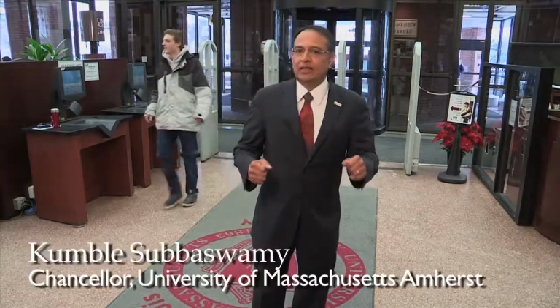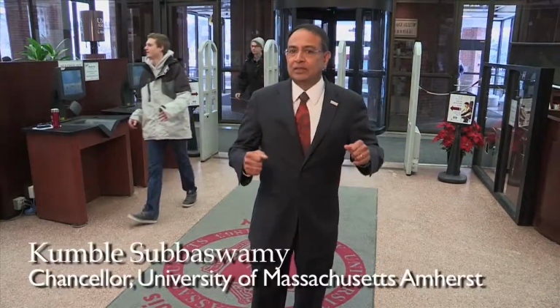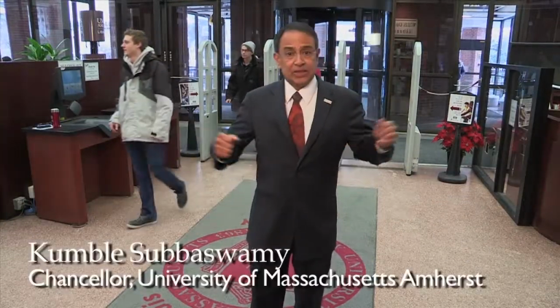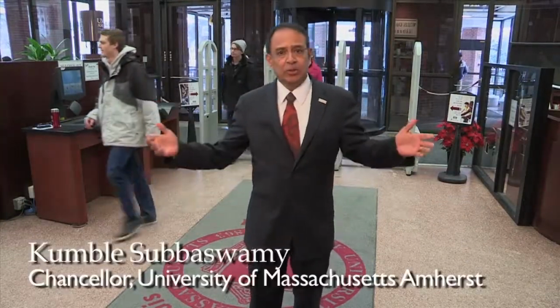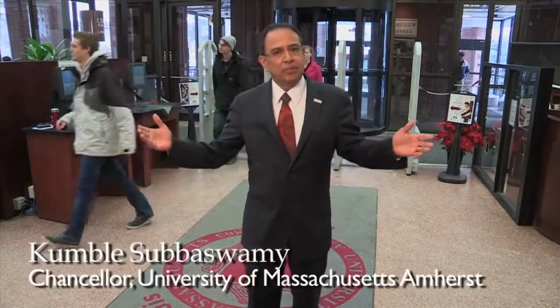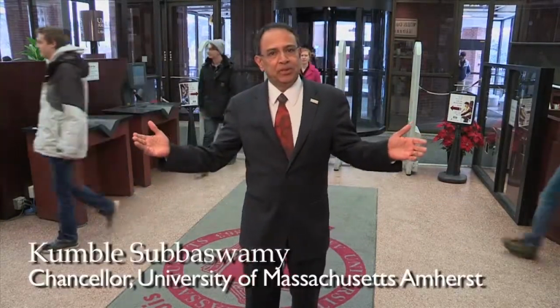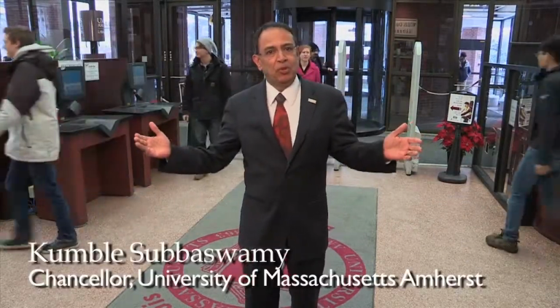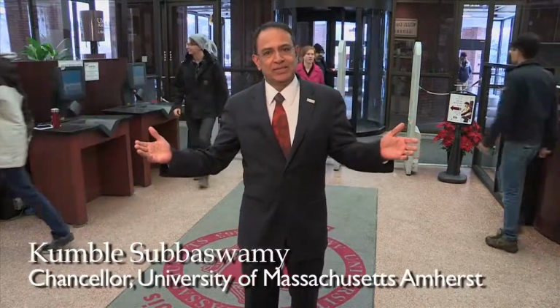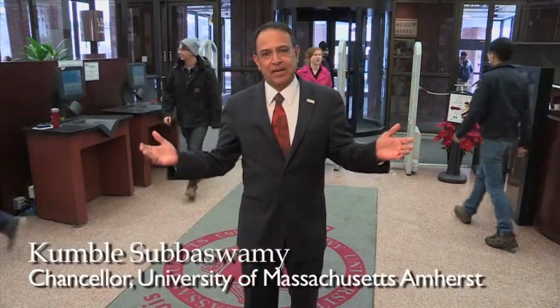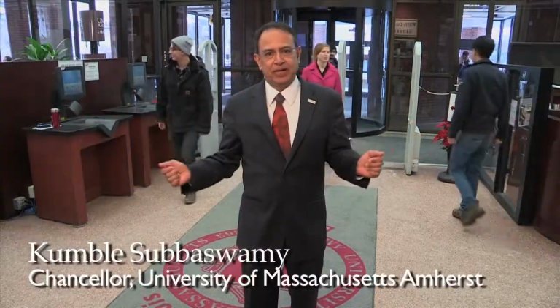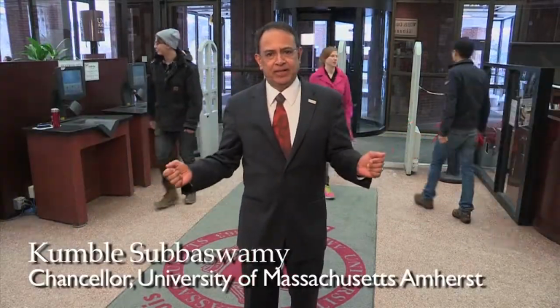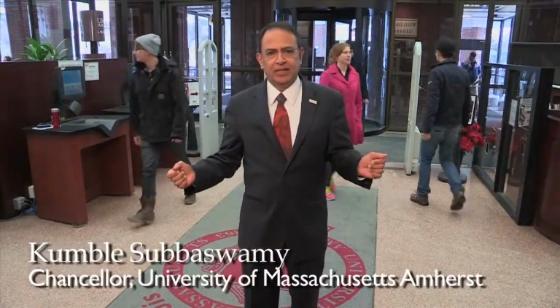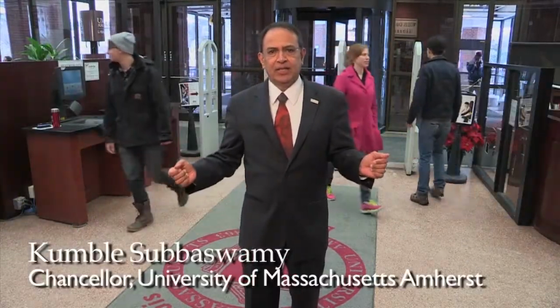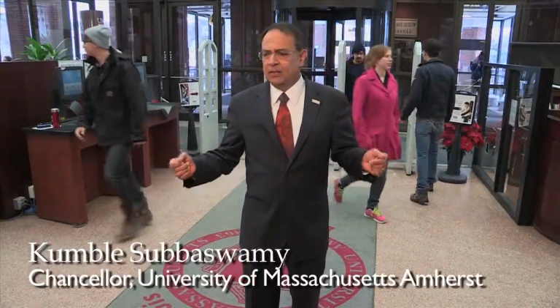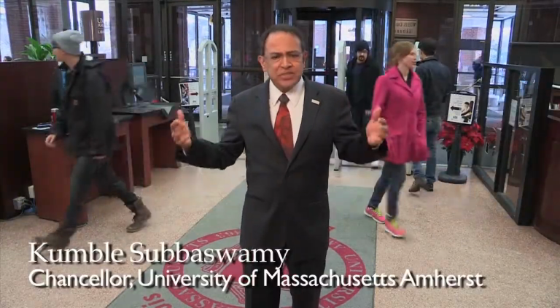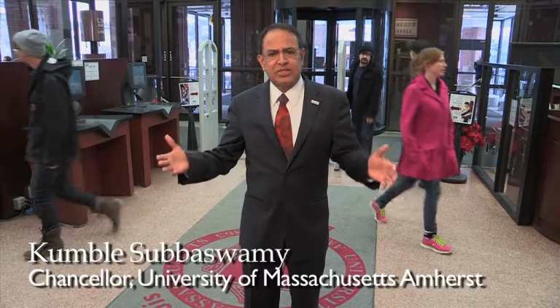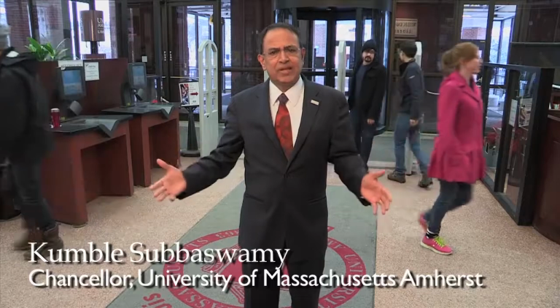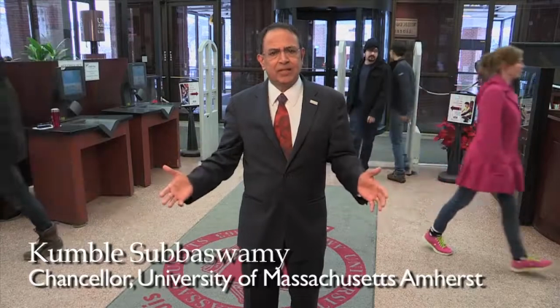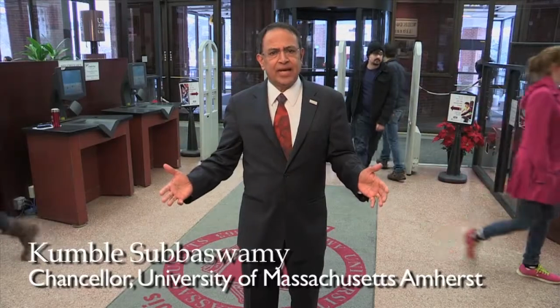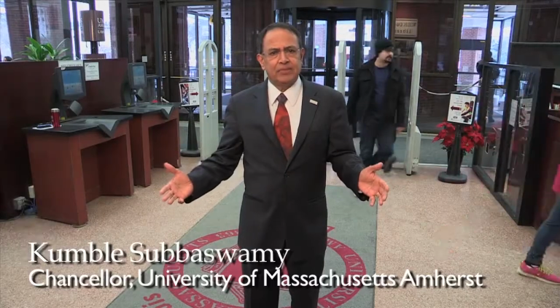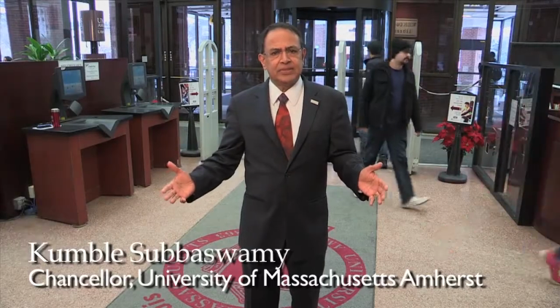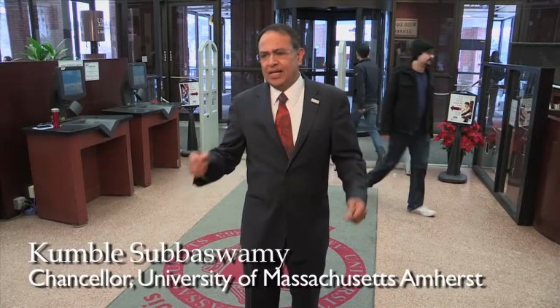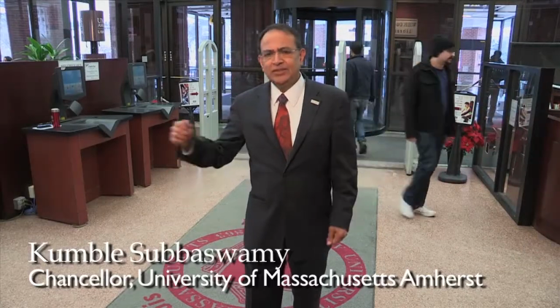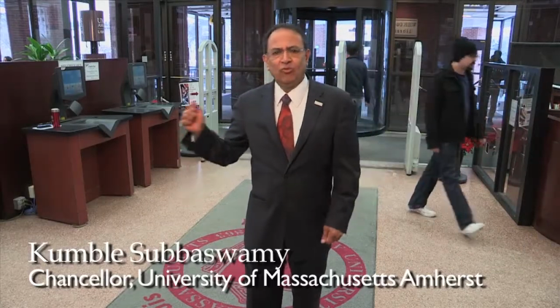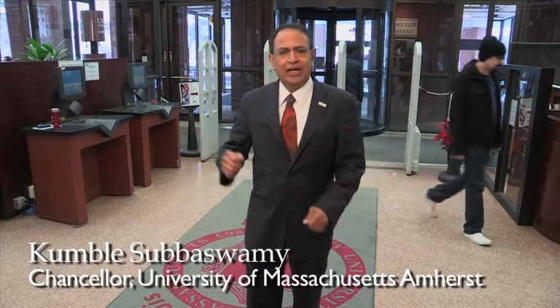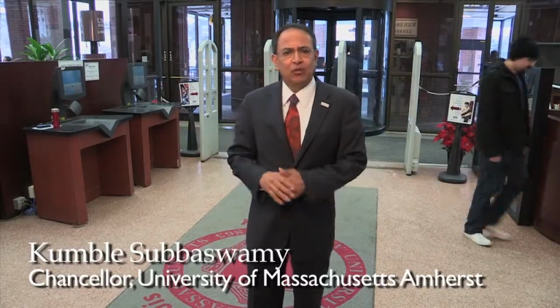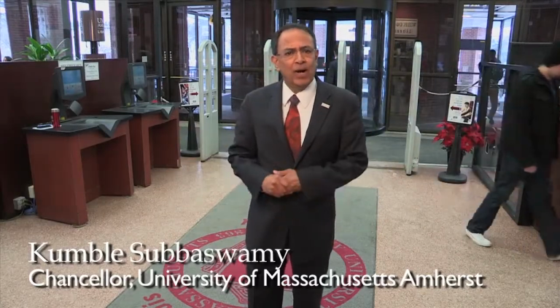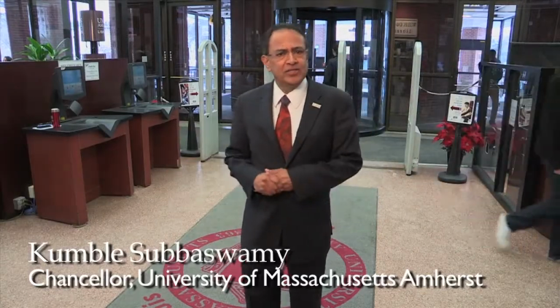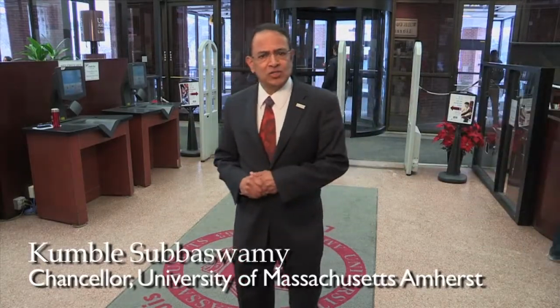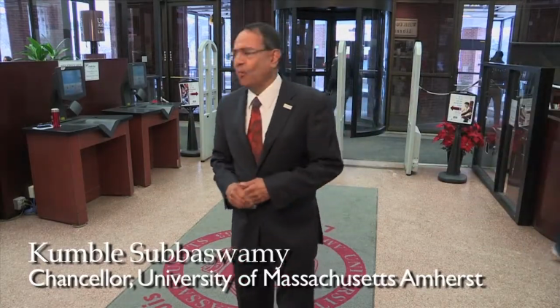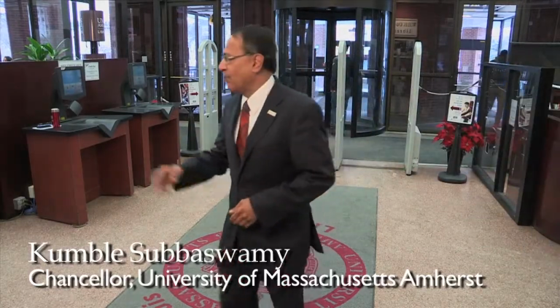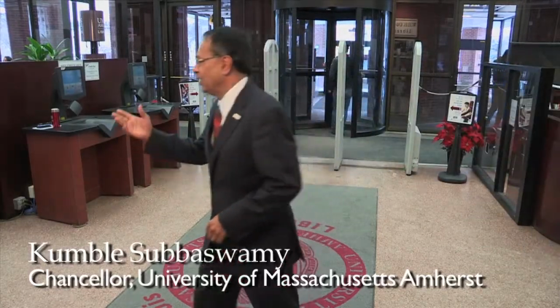The W.E.B. Du Bois Library — the busiest place on campus. Let's go find out why this is so popular.